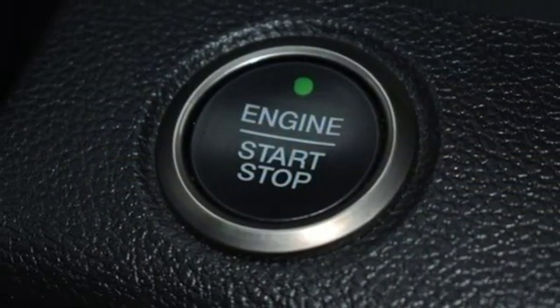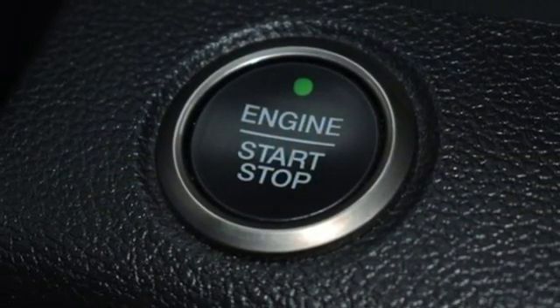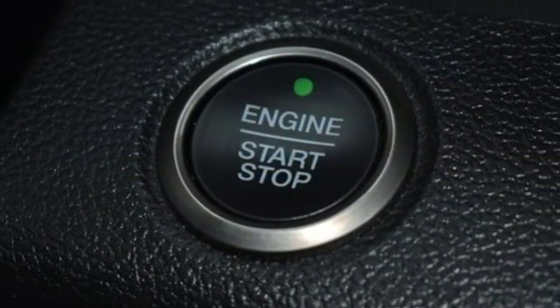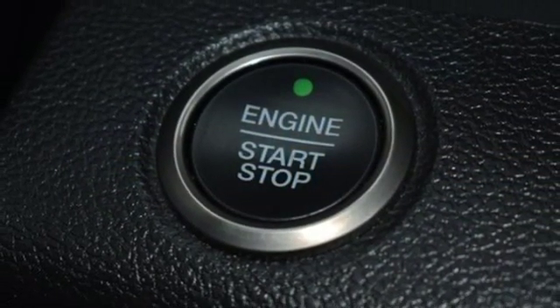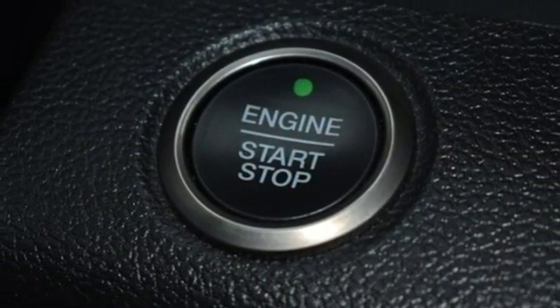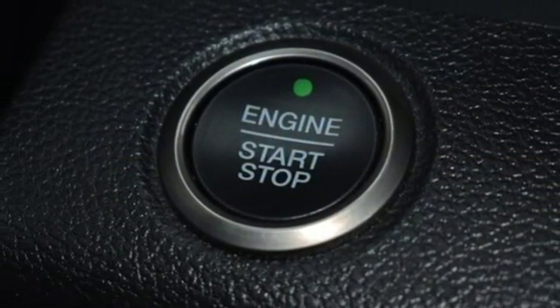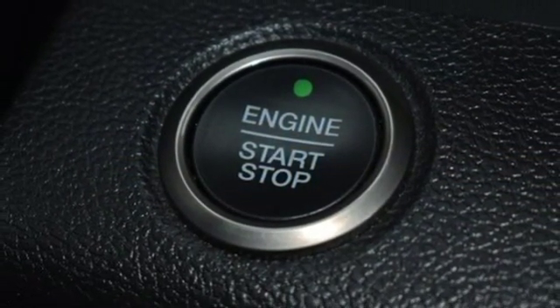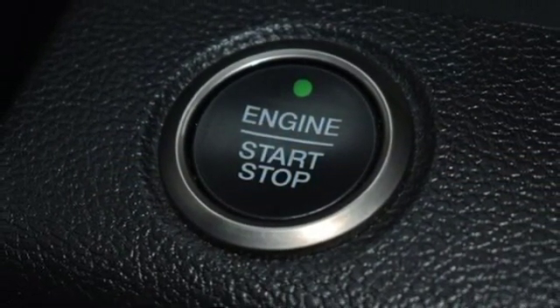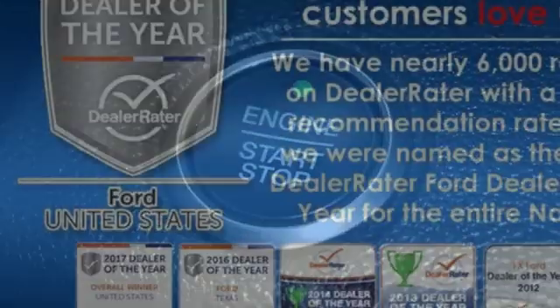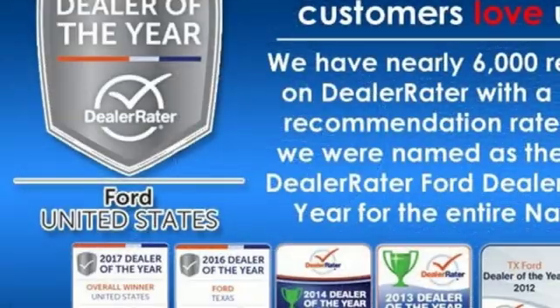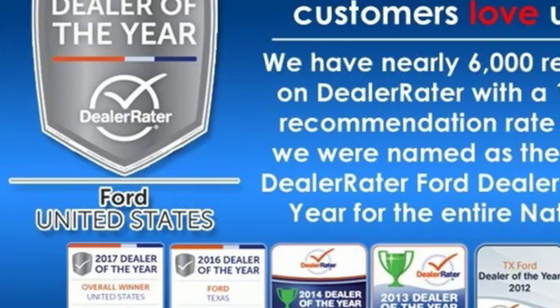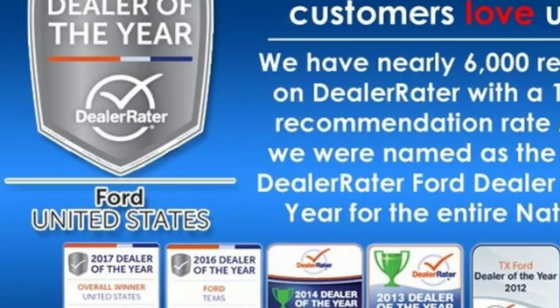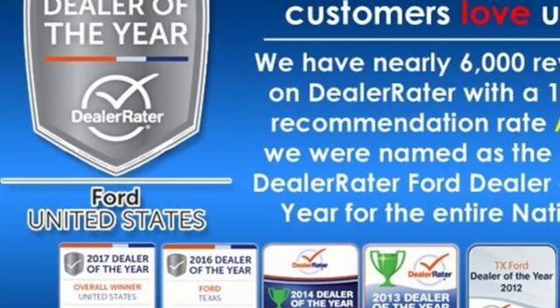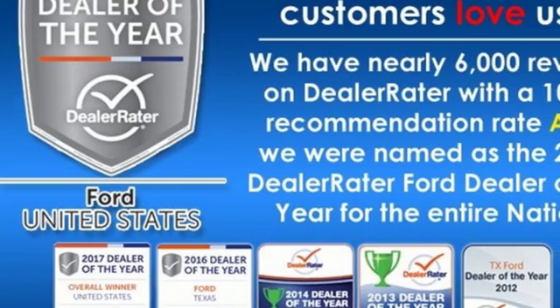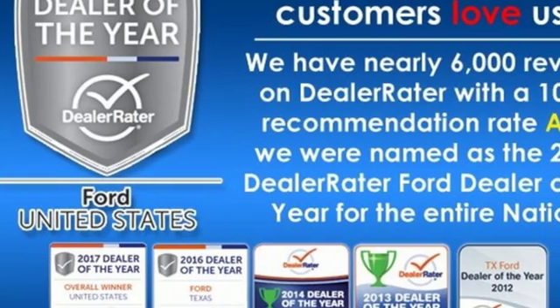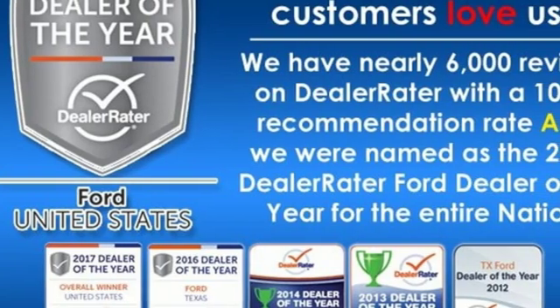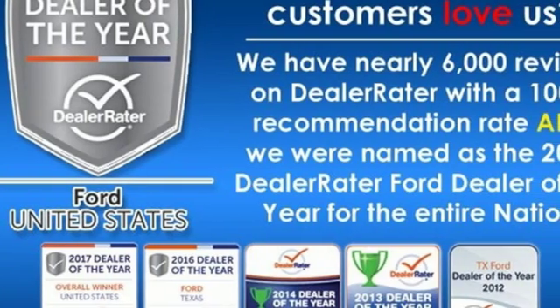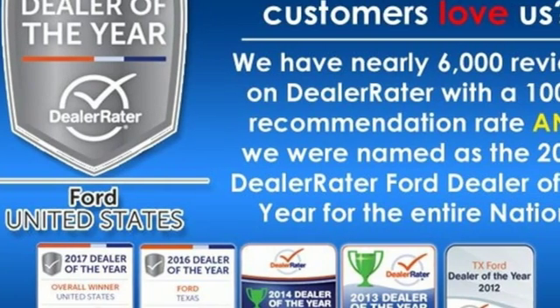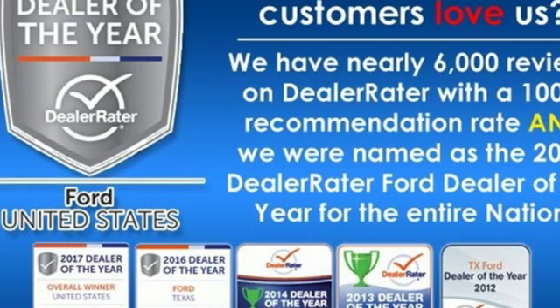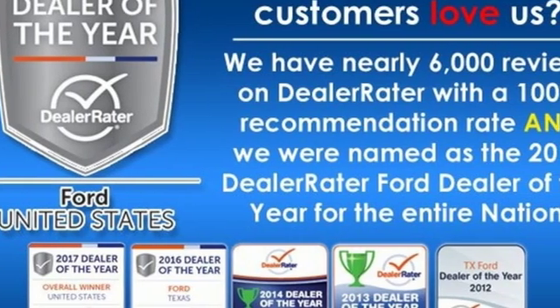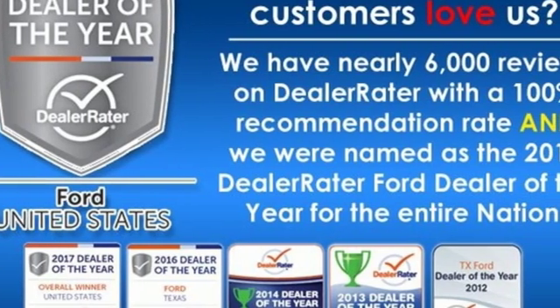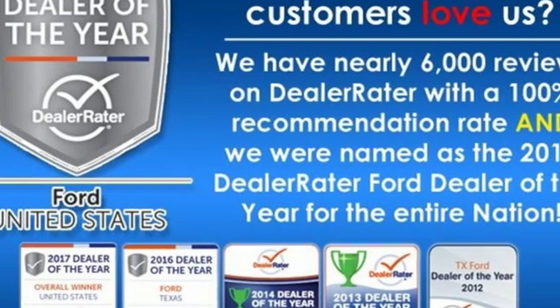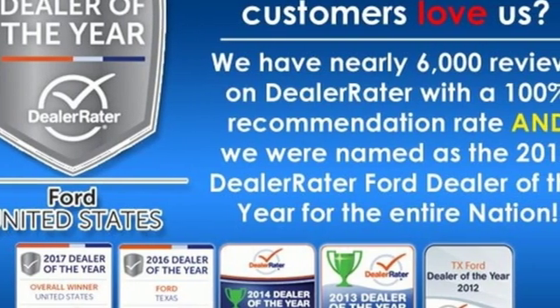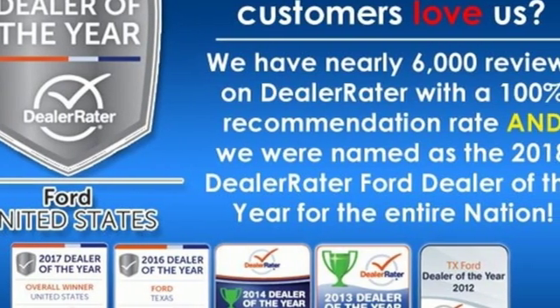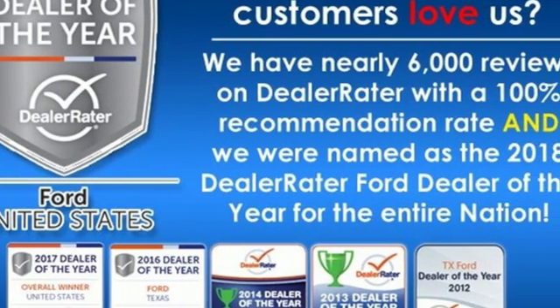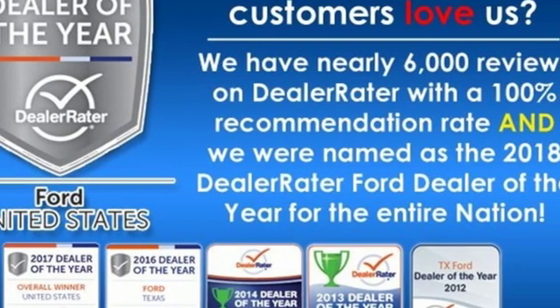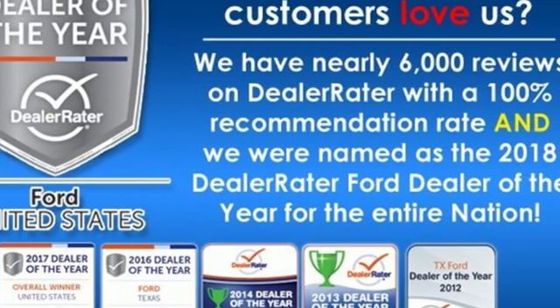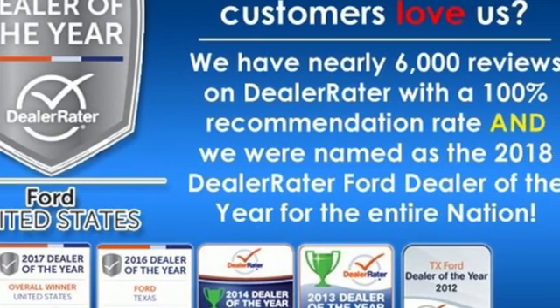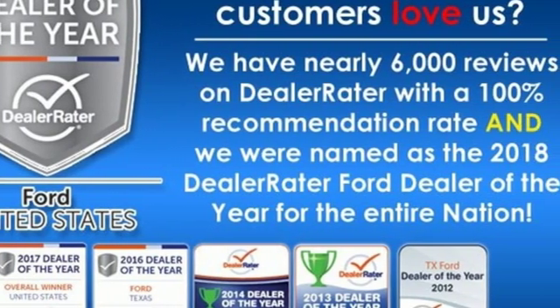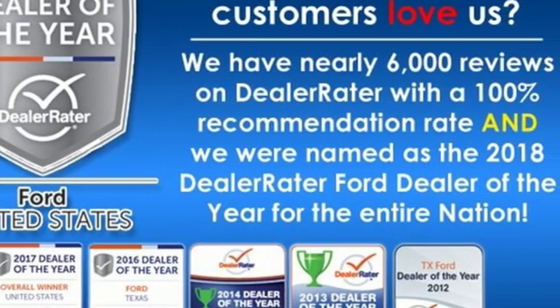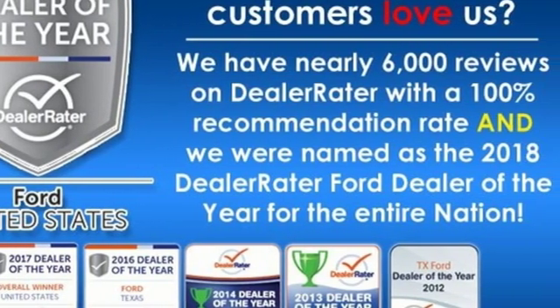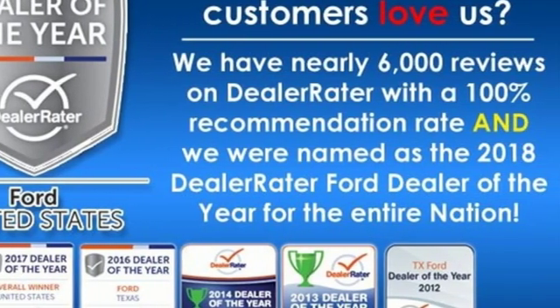Every generation has its Ford. This is yours. Hurry in today and see it for yourself.